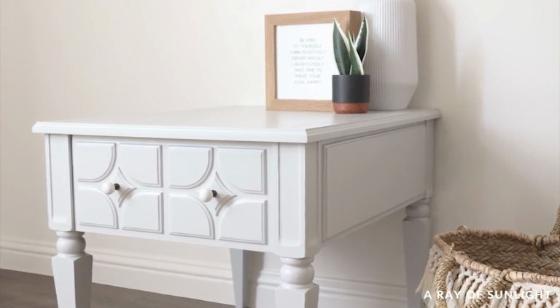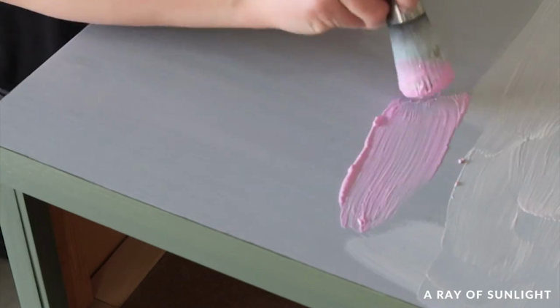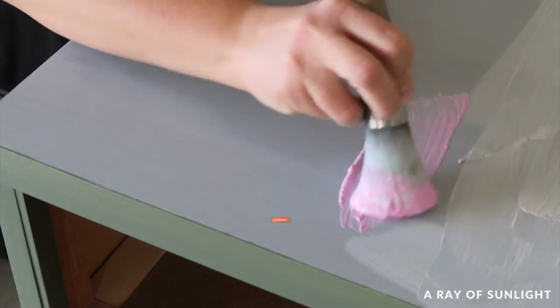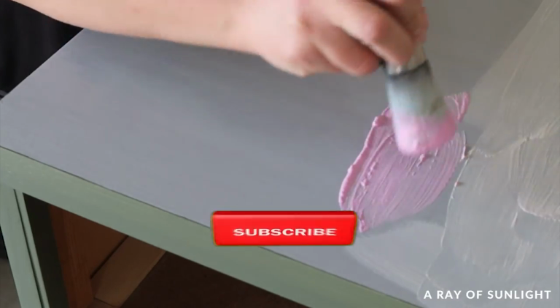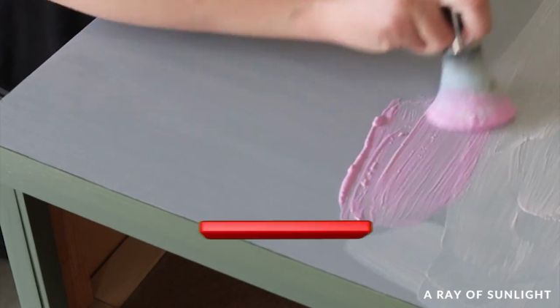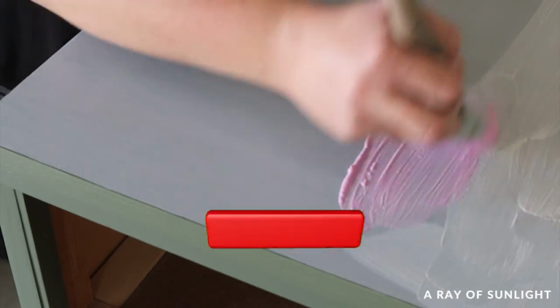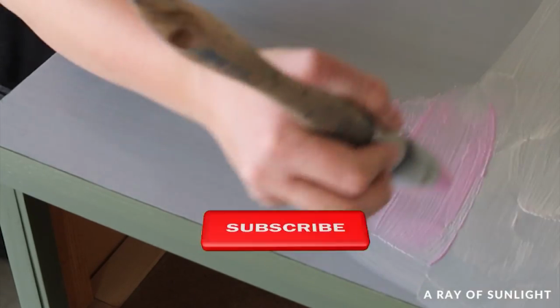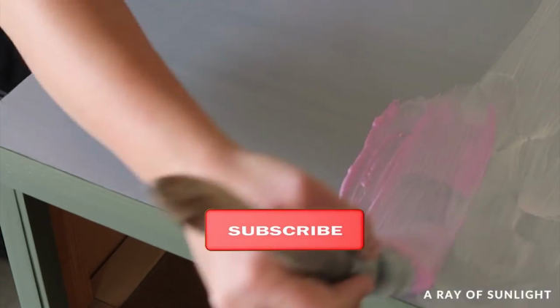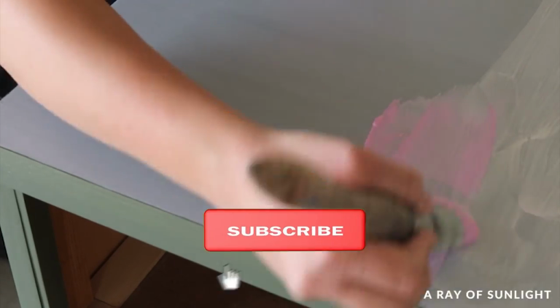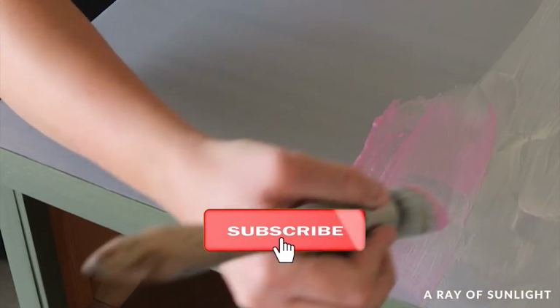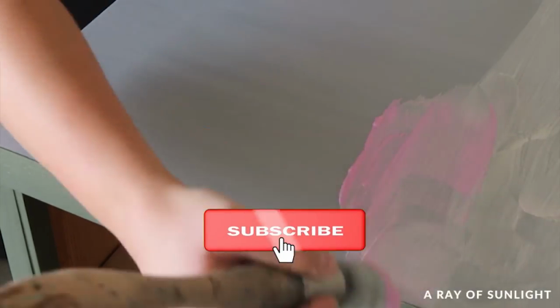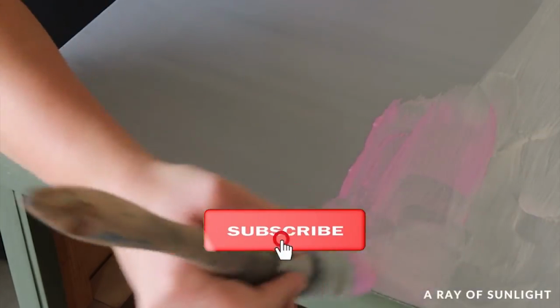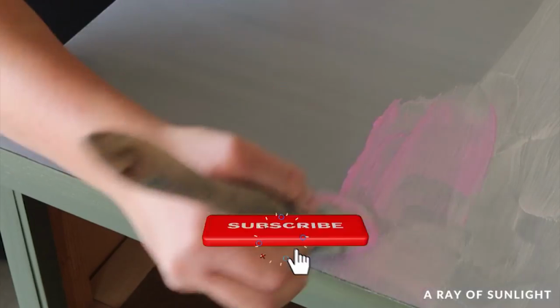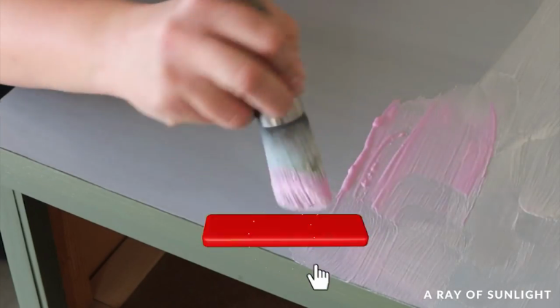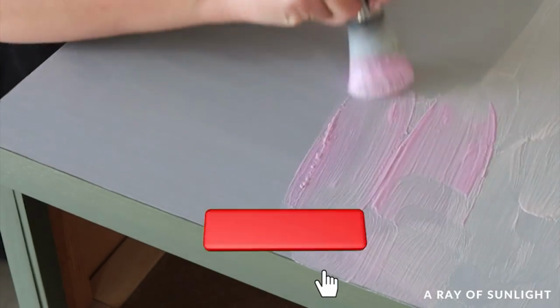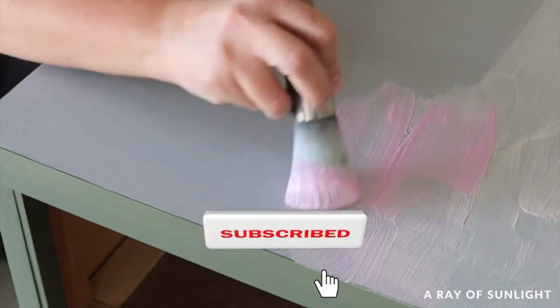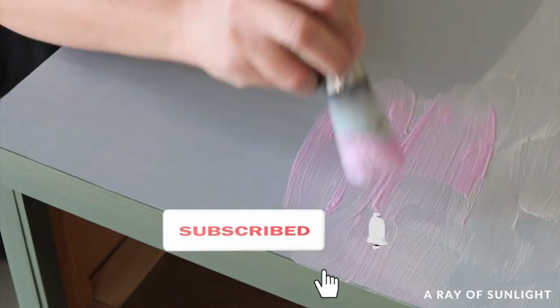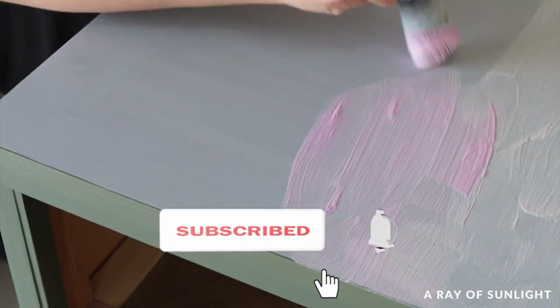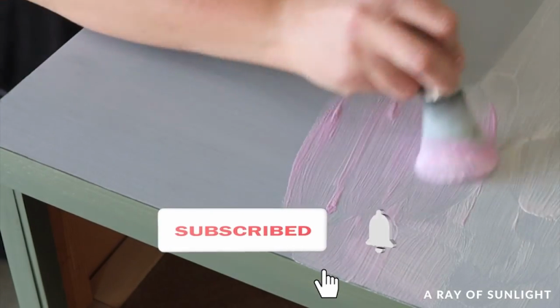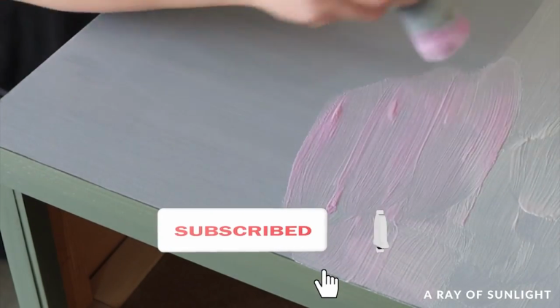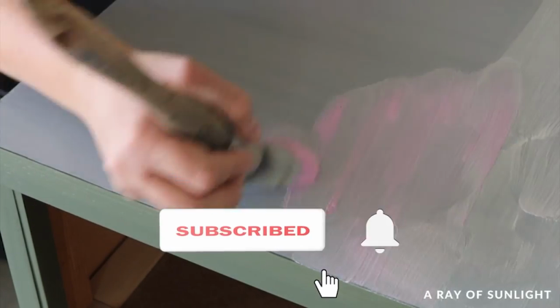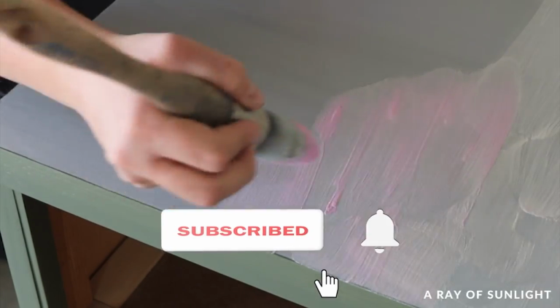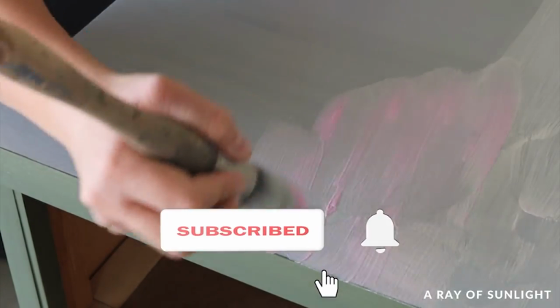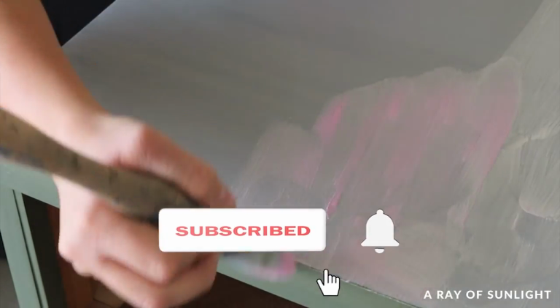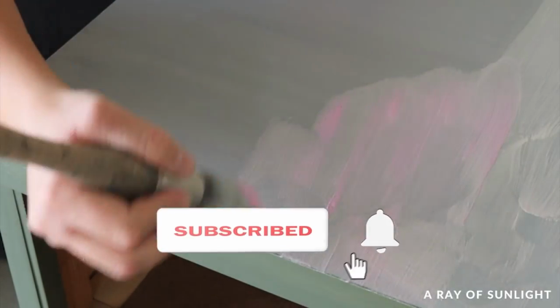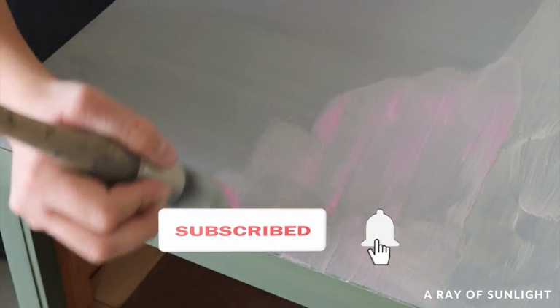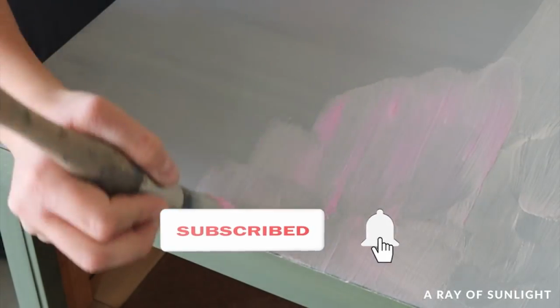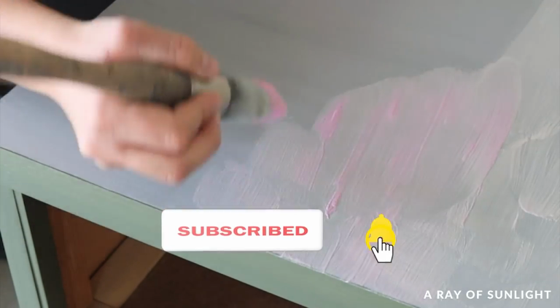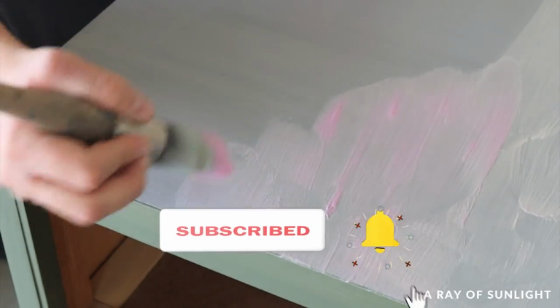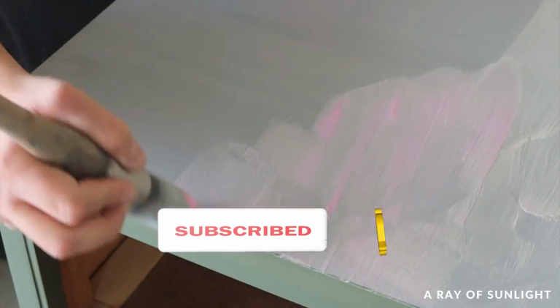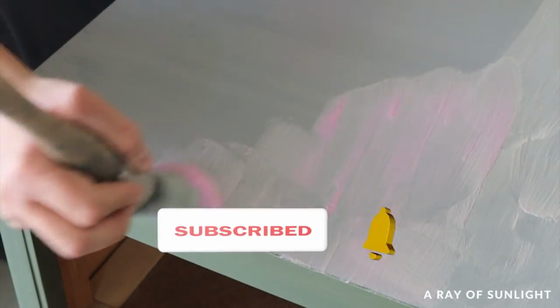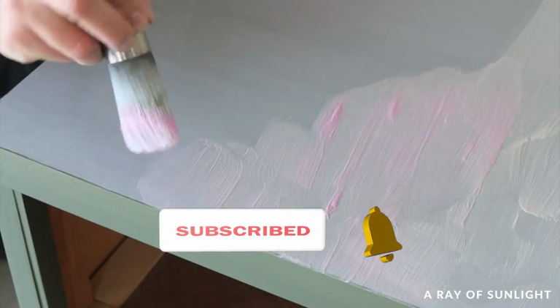If this helped you out, please hit the like and subscribe buttons, and if you have any questions leave them in the comments. Thanks a bunch!